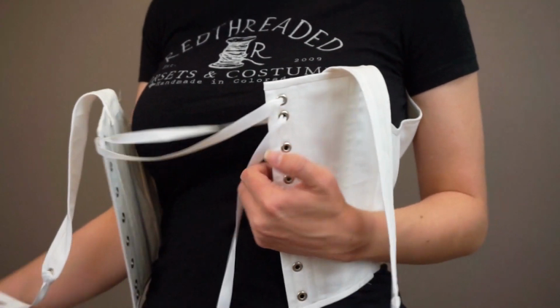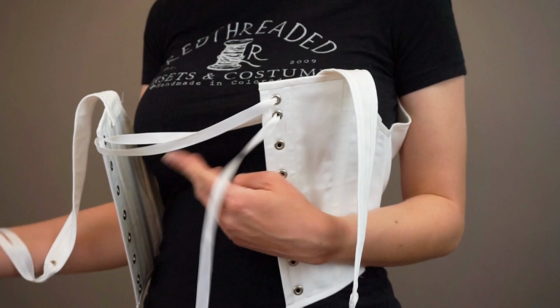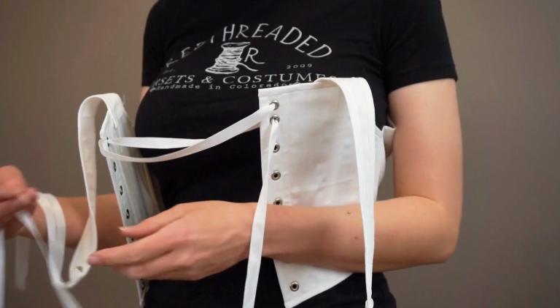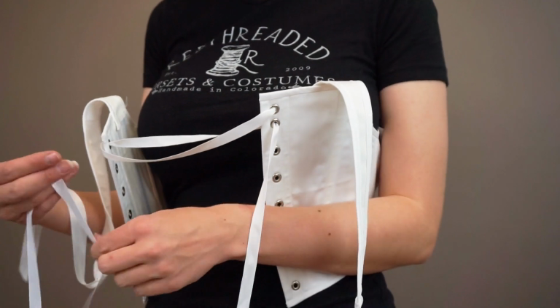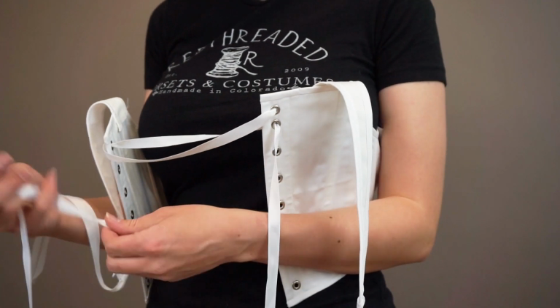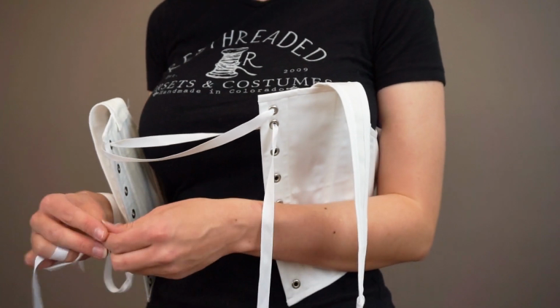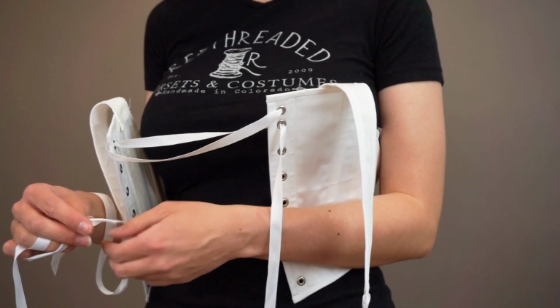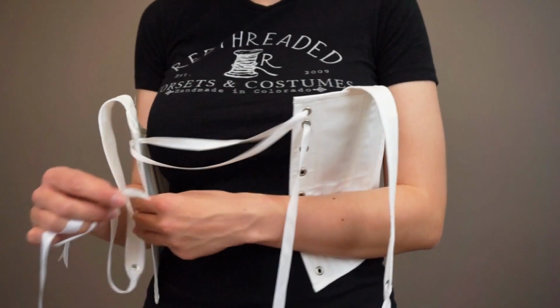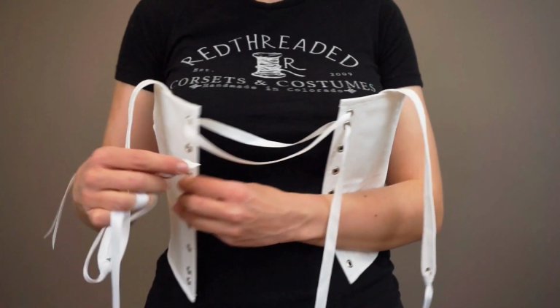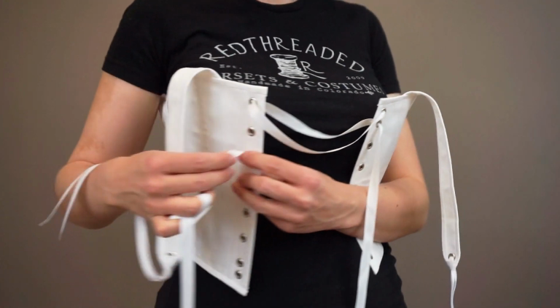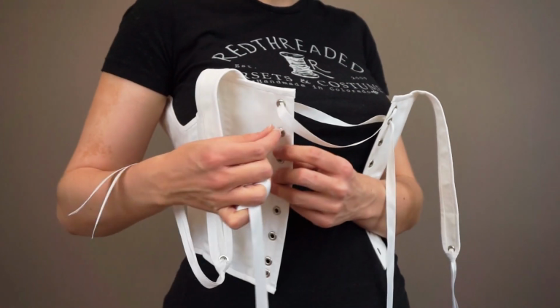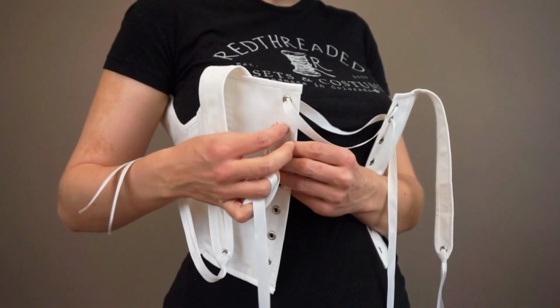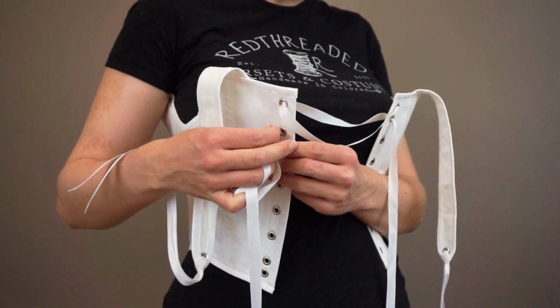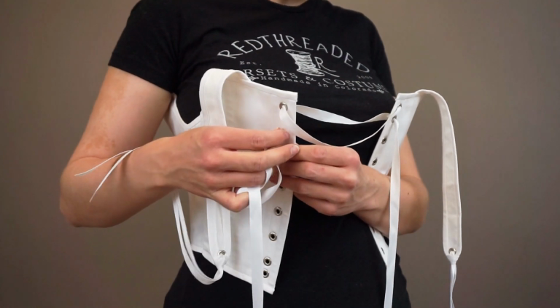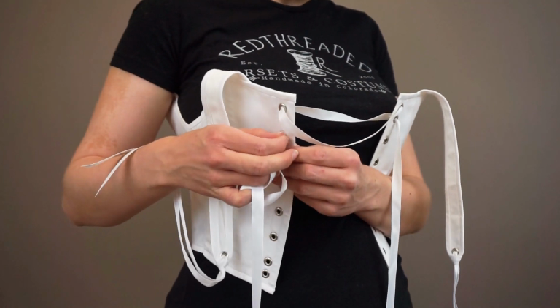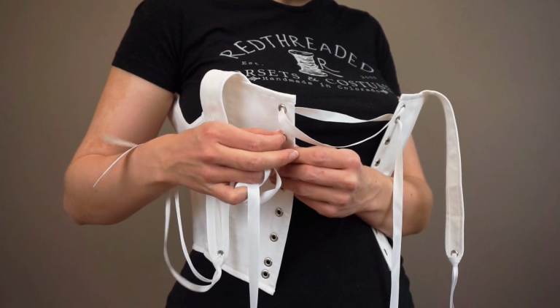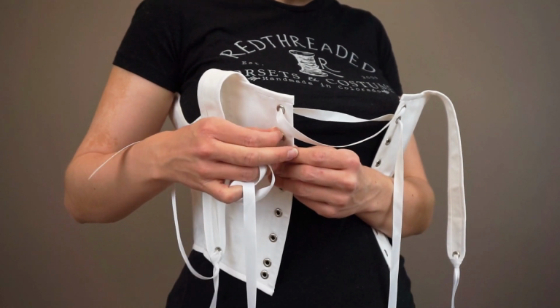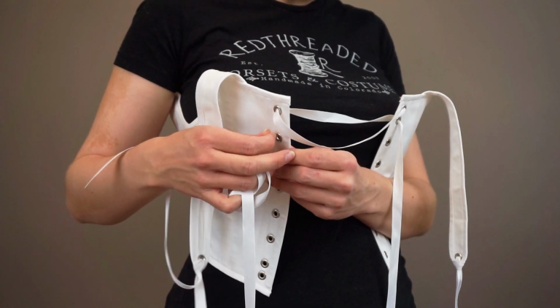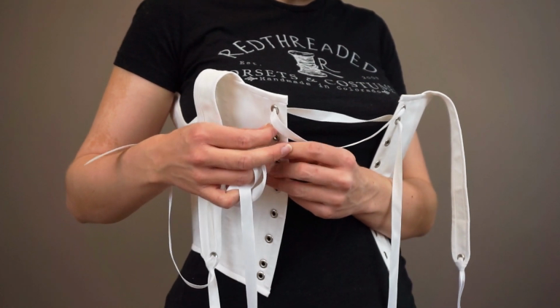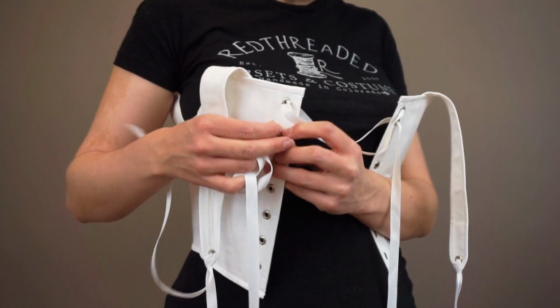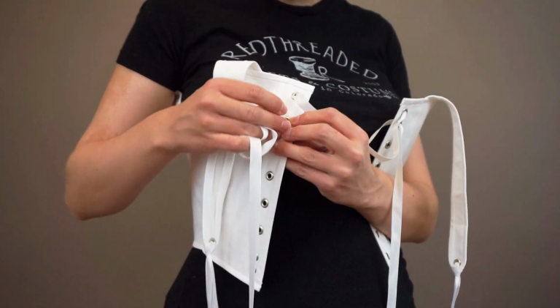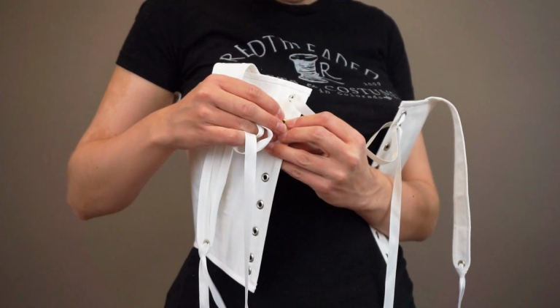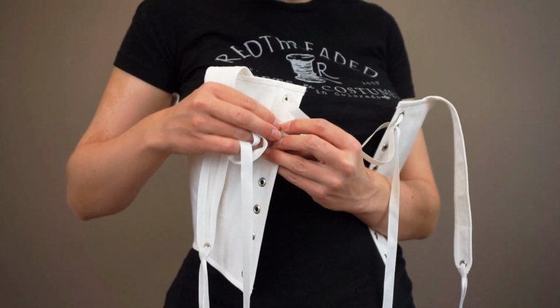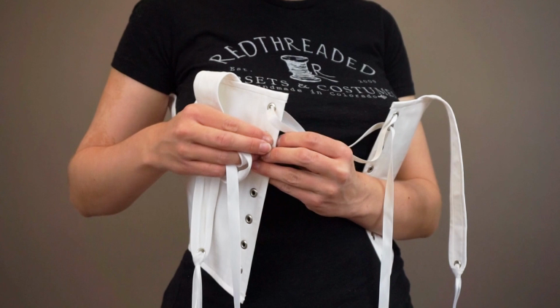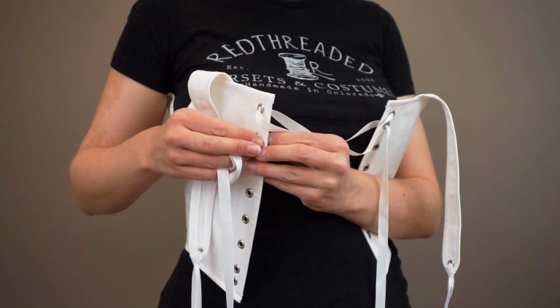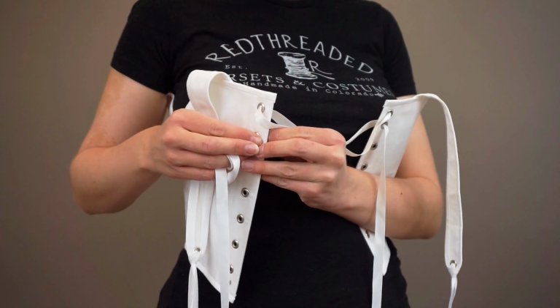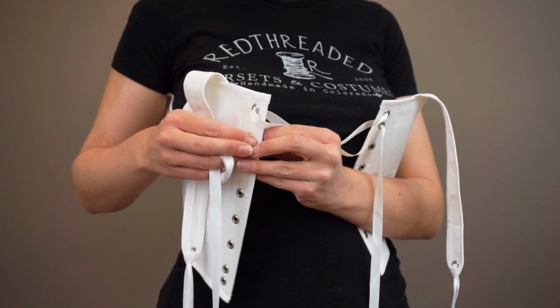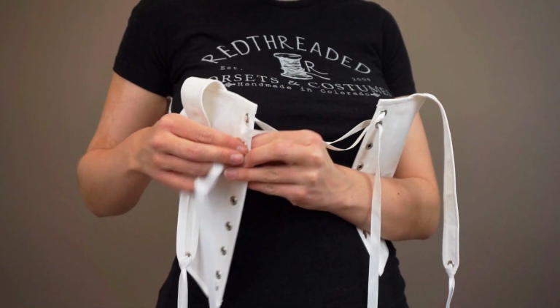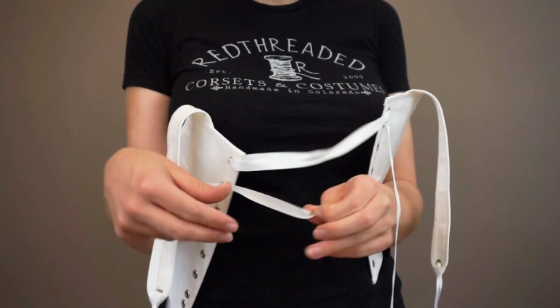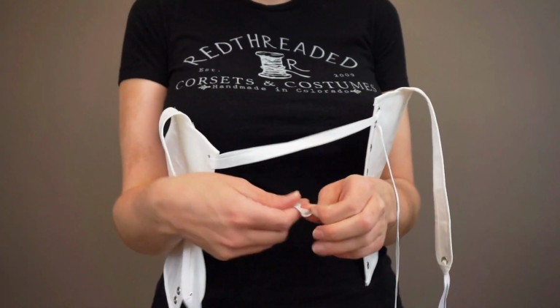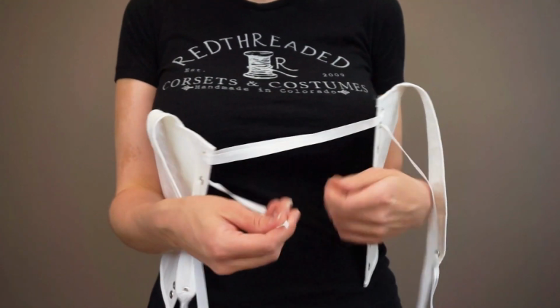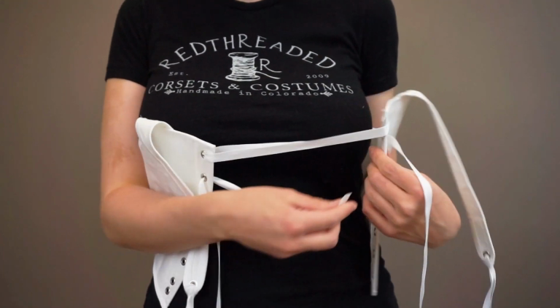You'll want to lace this loosely so that later you can turn it around. Continue all the way down to the bottom of the stays.